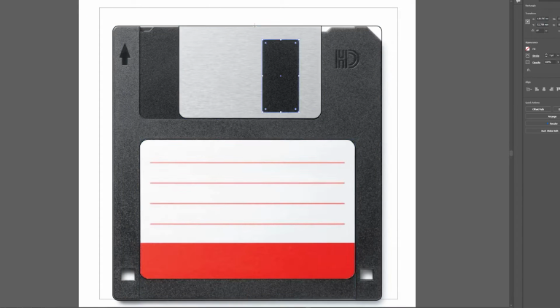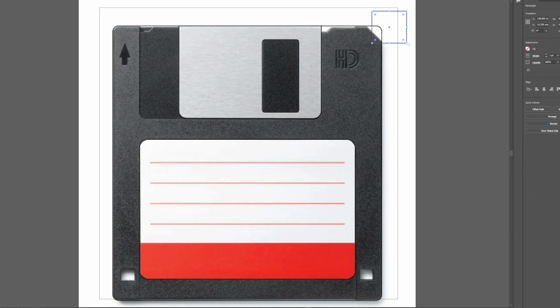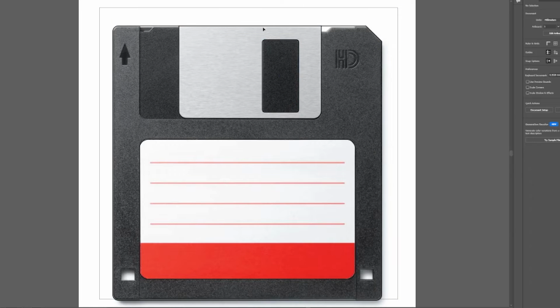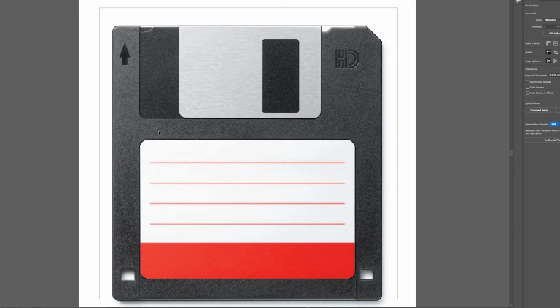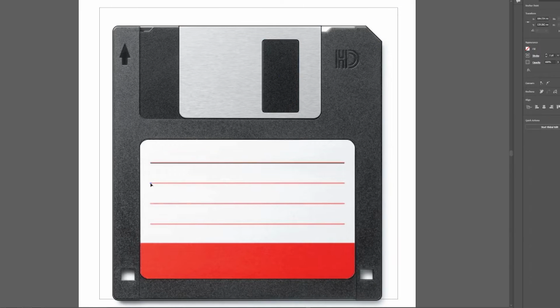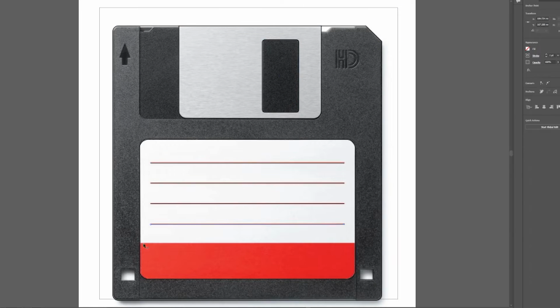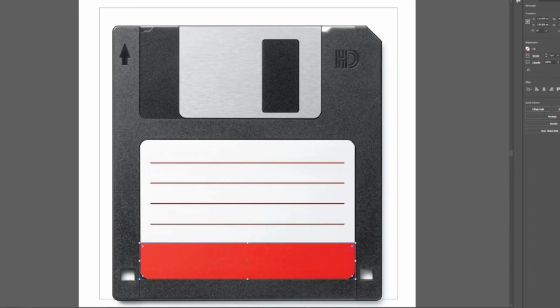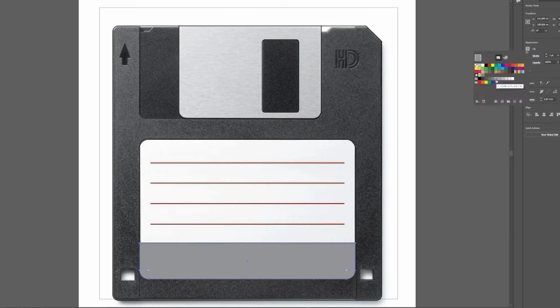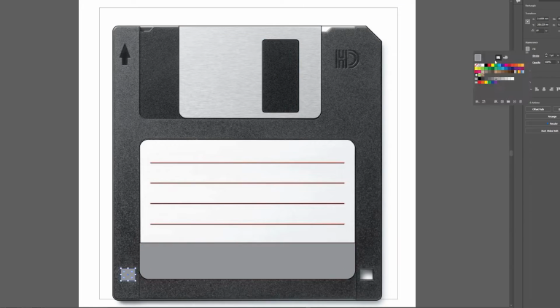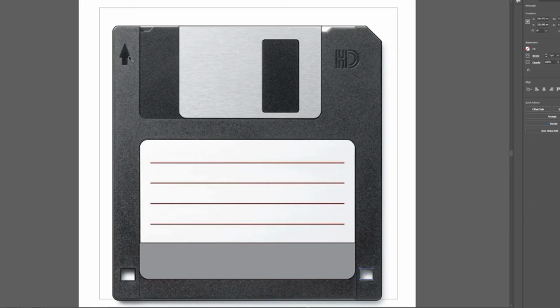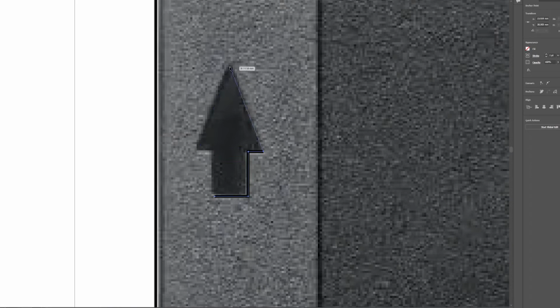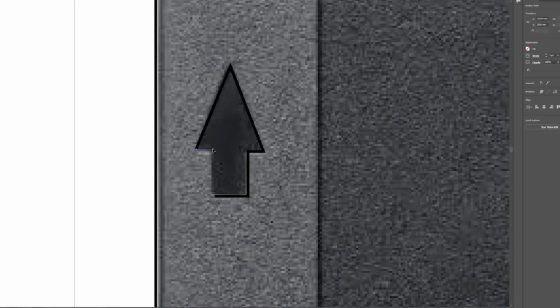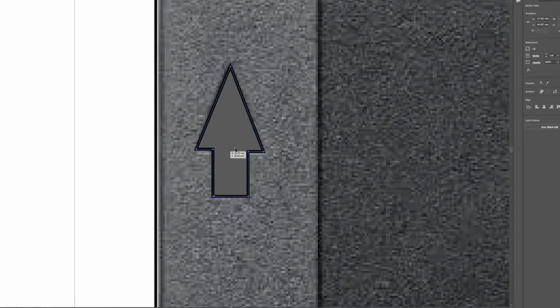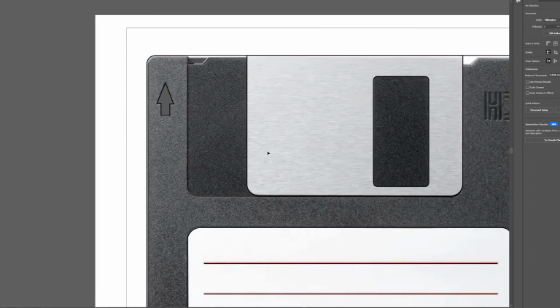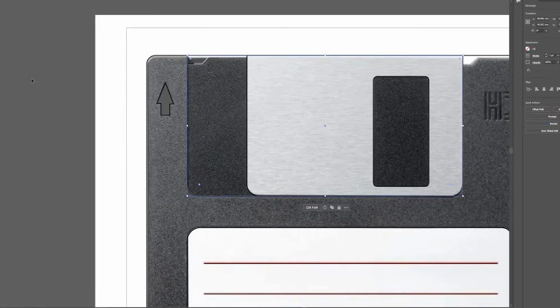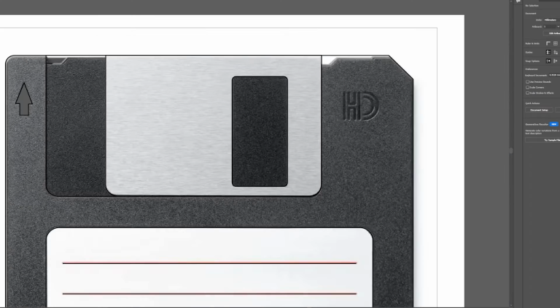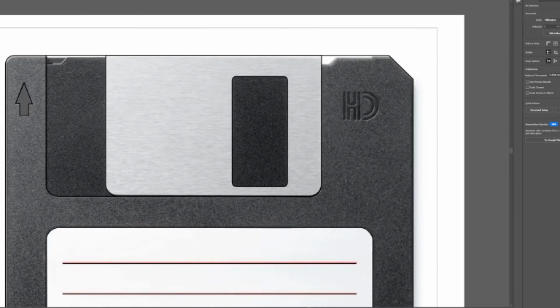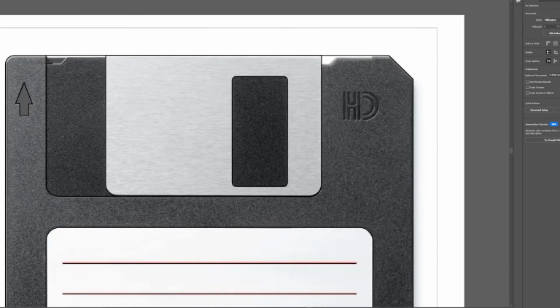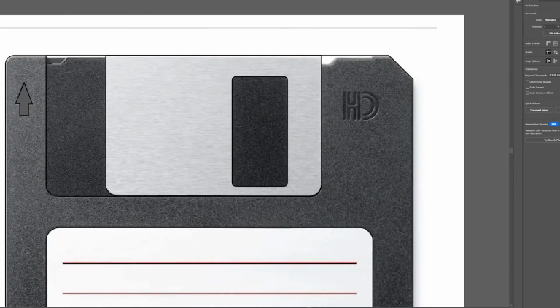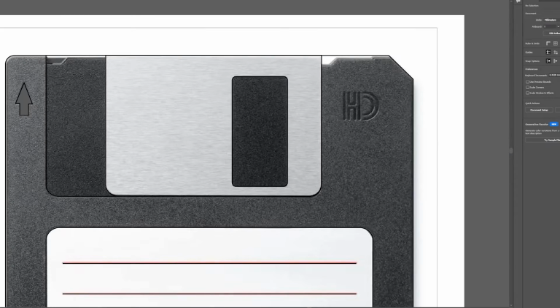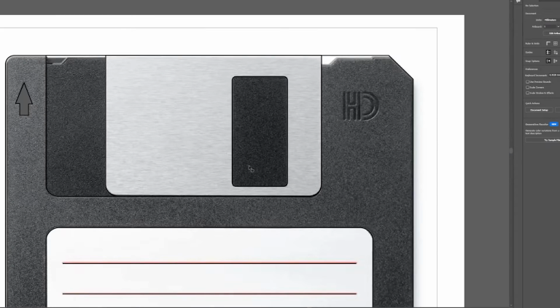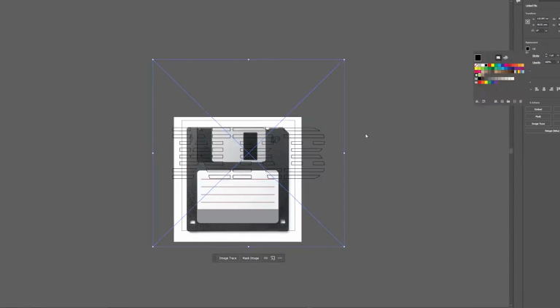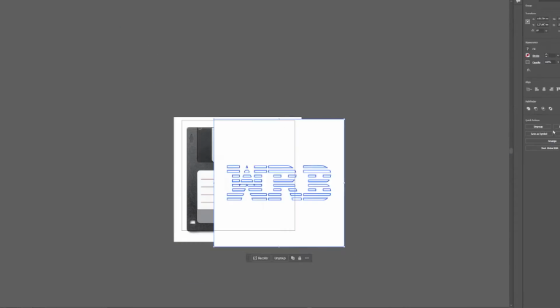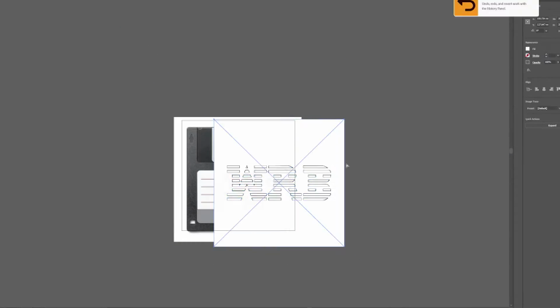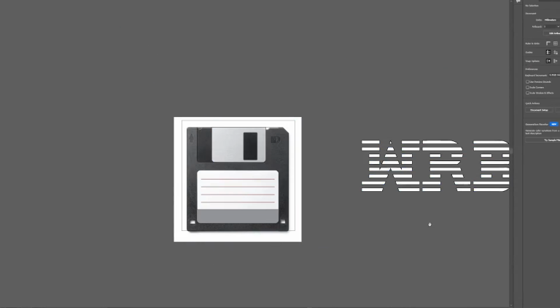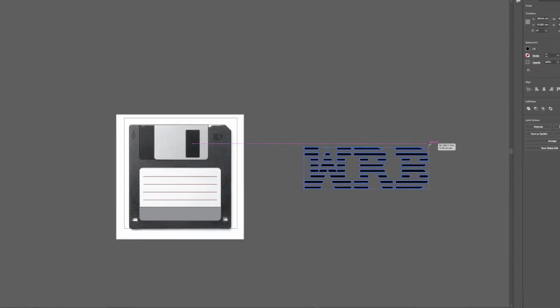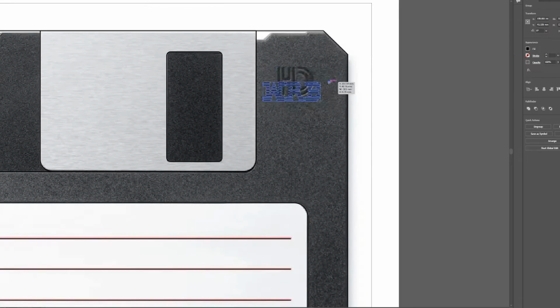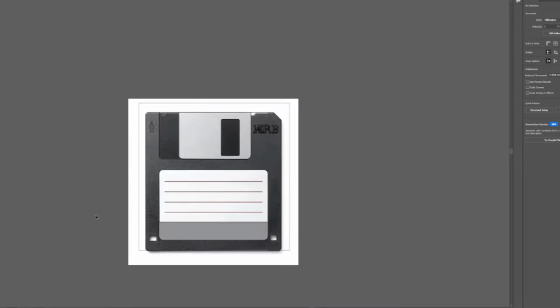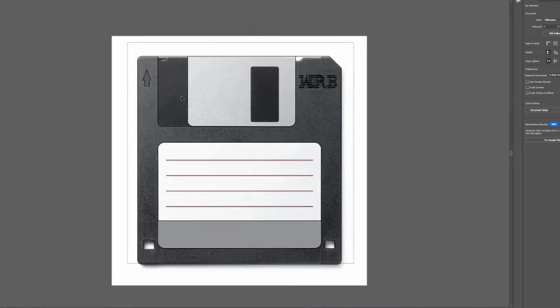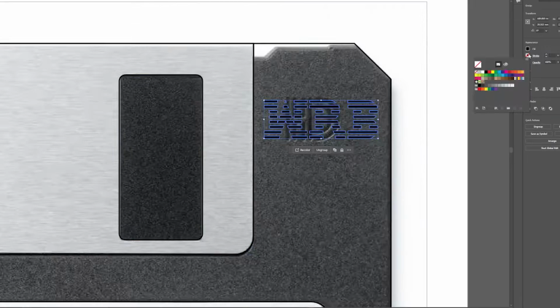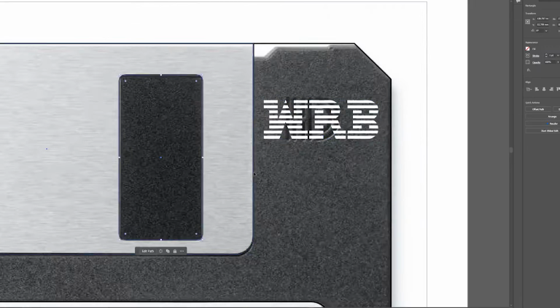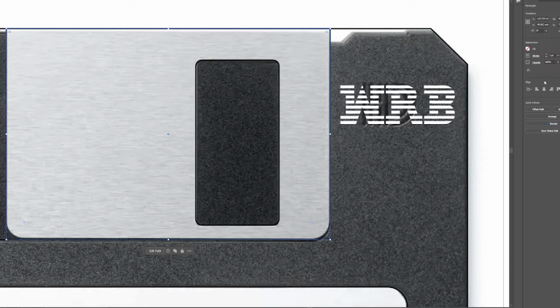Next I wanted to design some little business cards, so I made a design in Illustrator to look like a floppy disk. Then I dropped it right into the Xtool software.